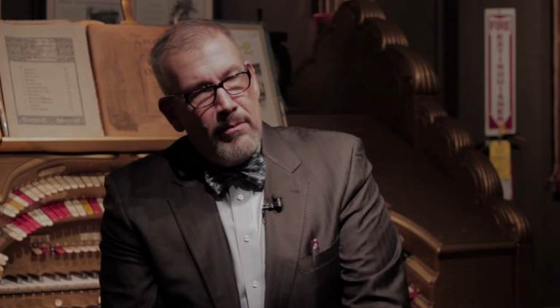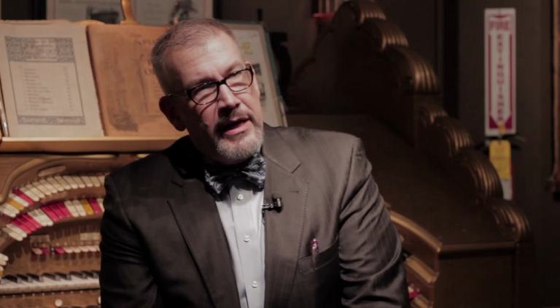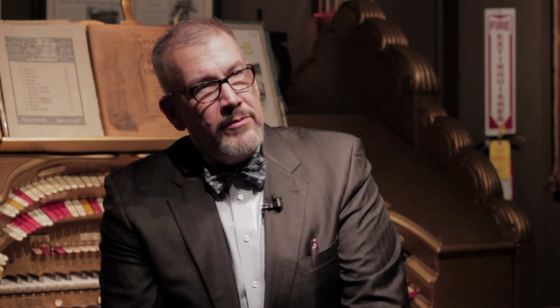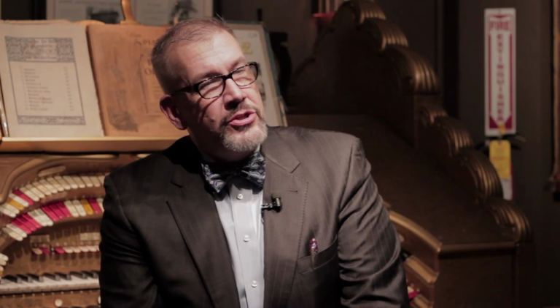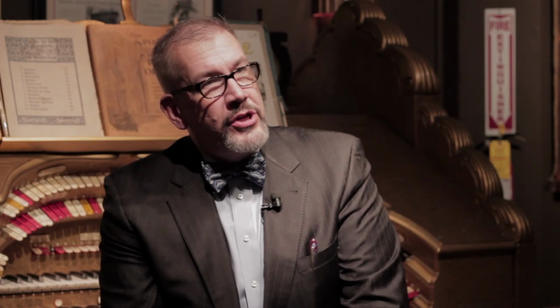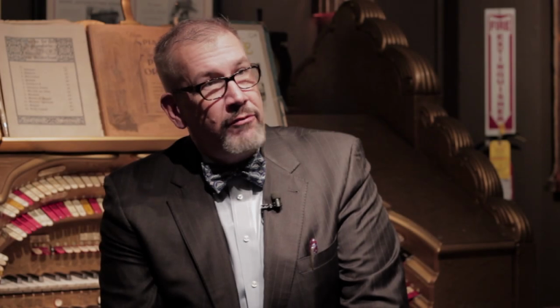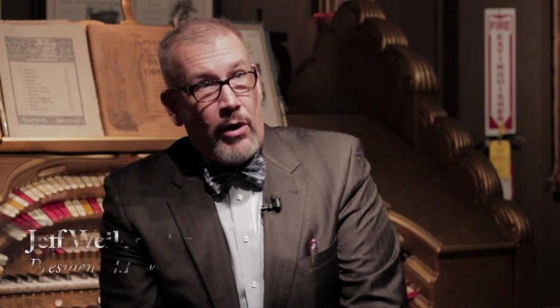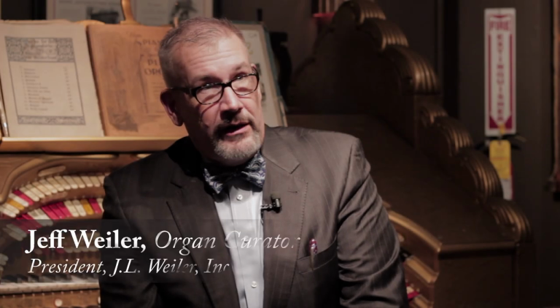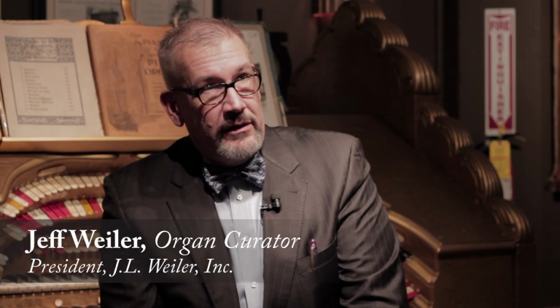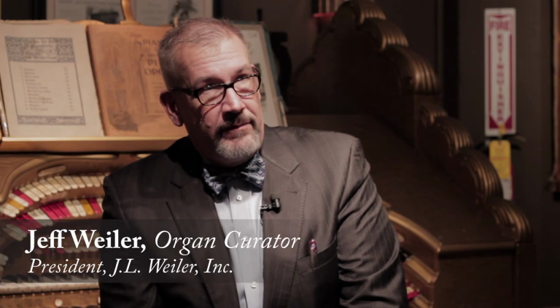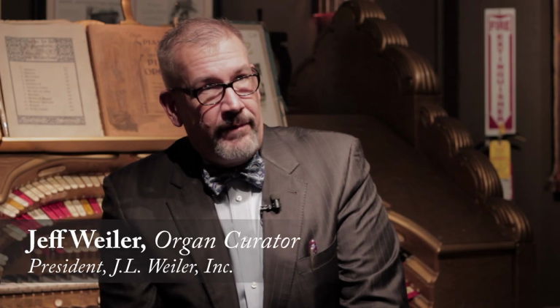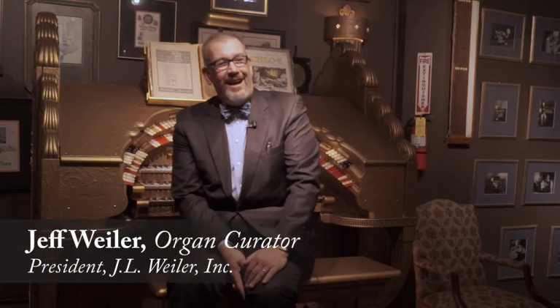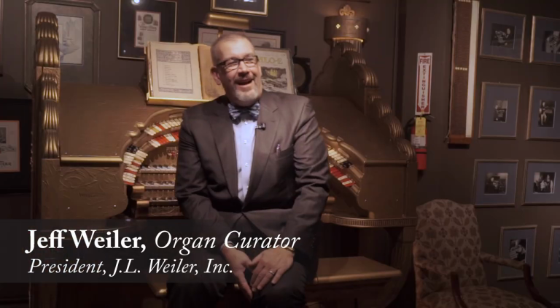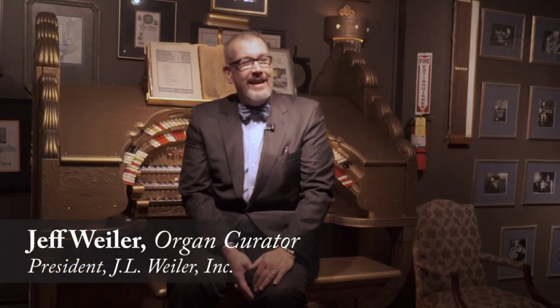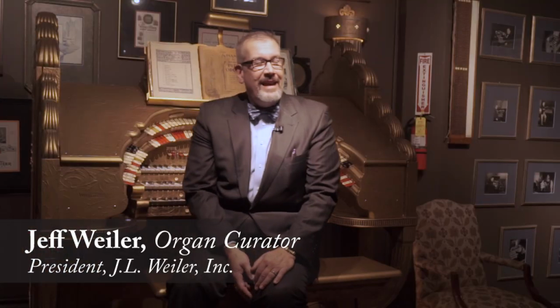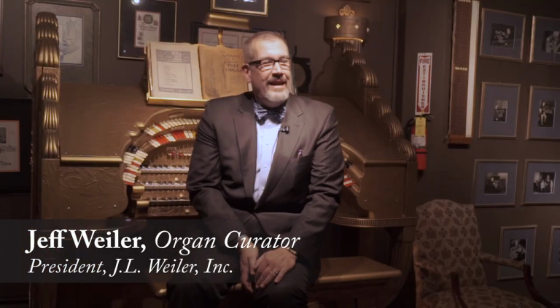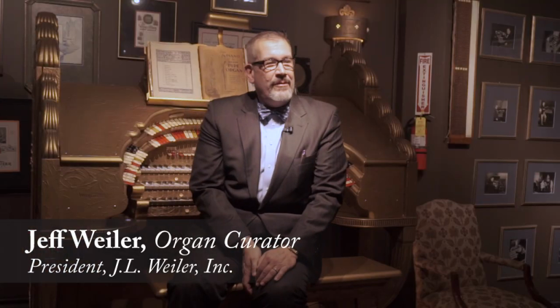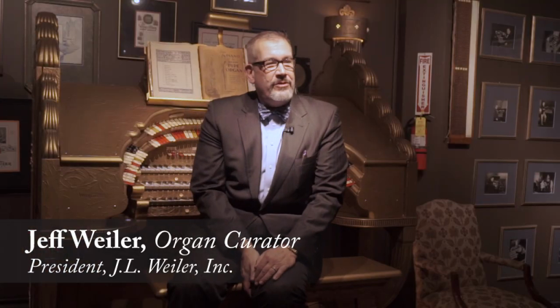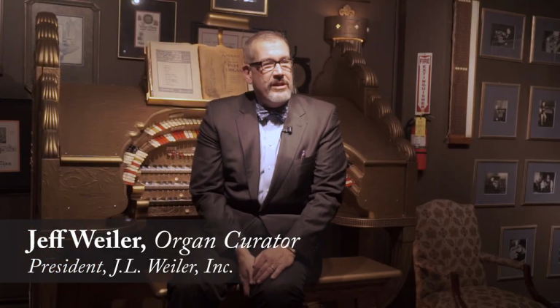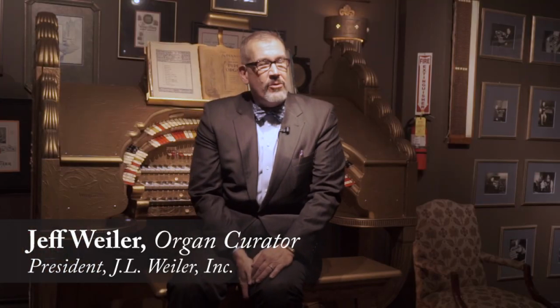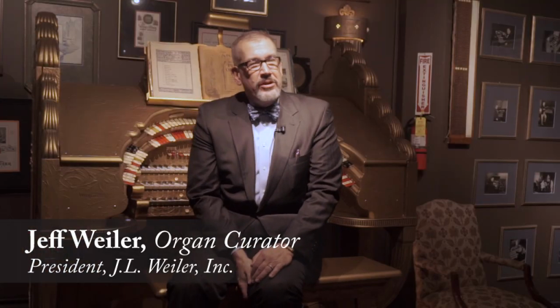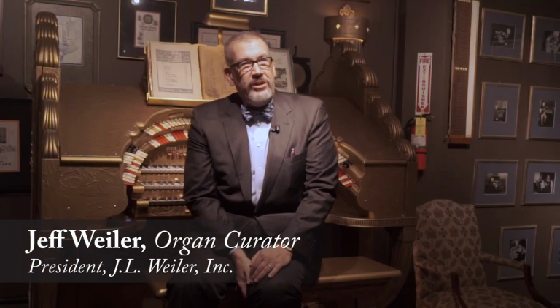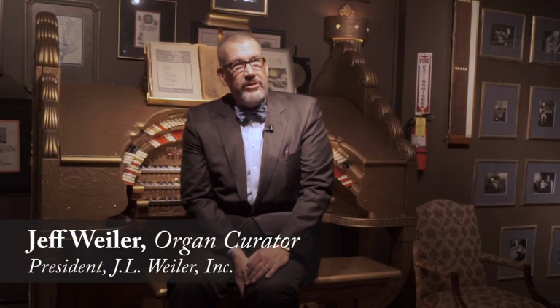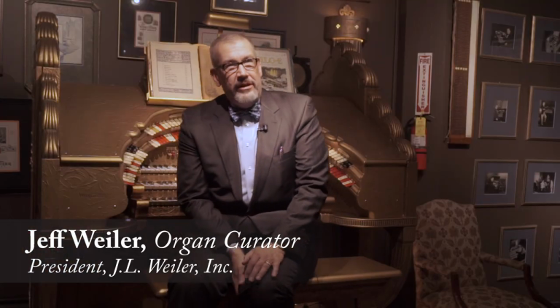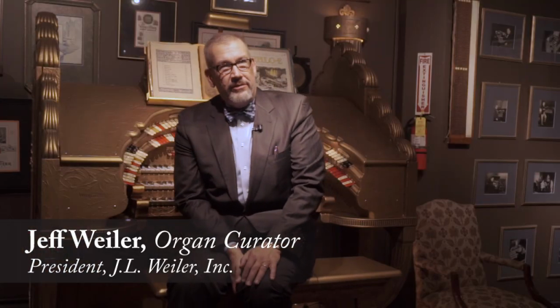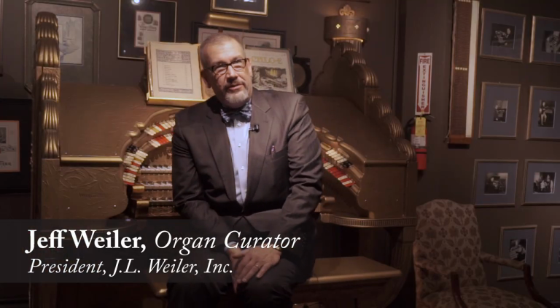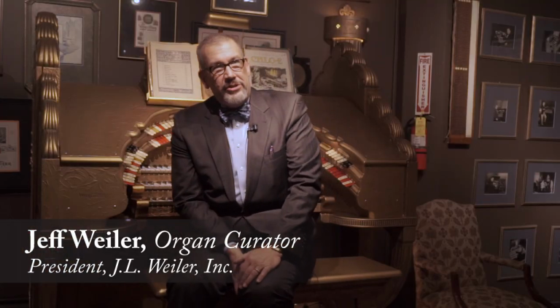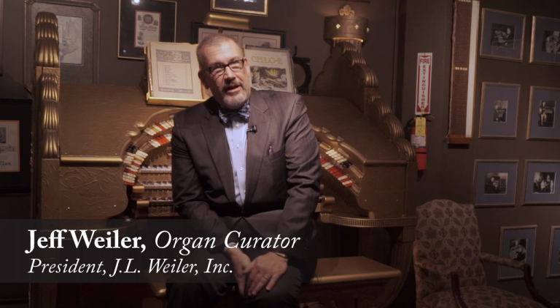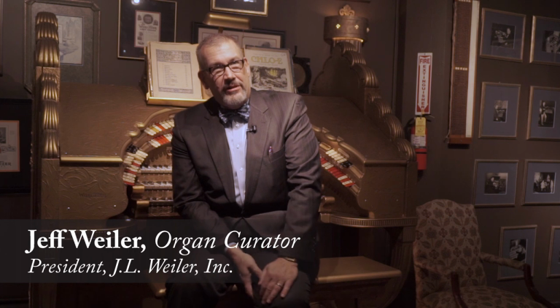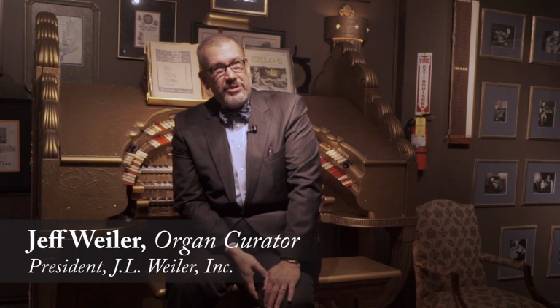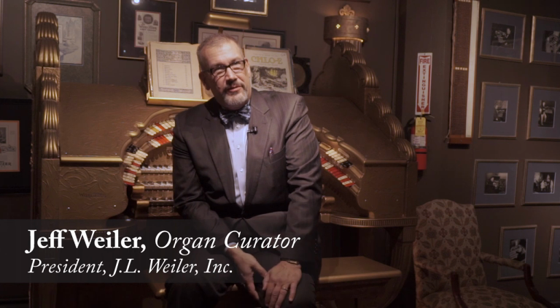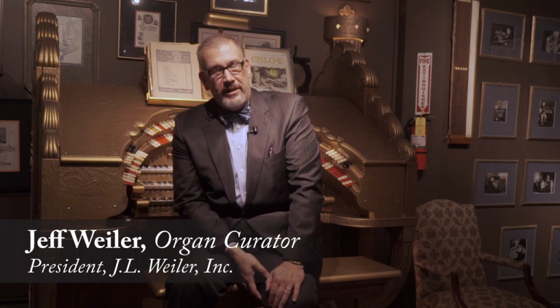My name is Jeff Weiler. I am the organ curator for the Chicago Symphony.